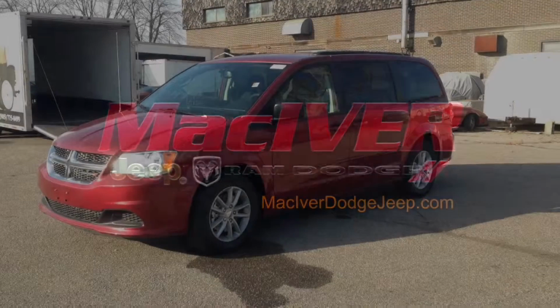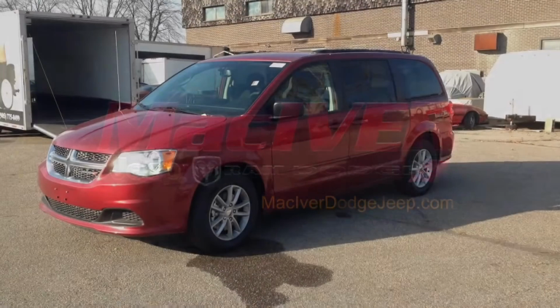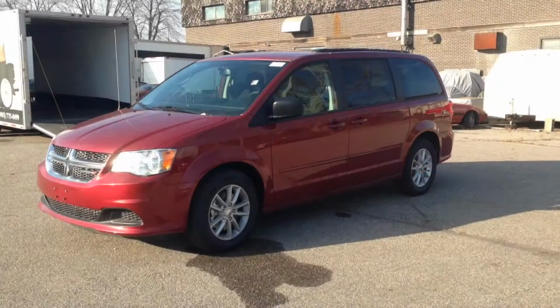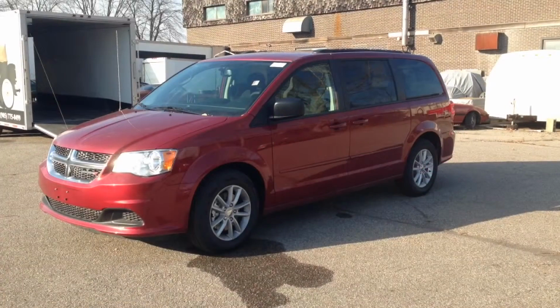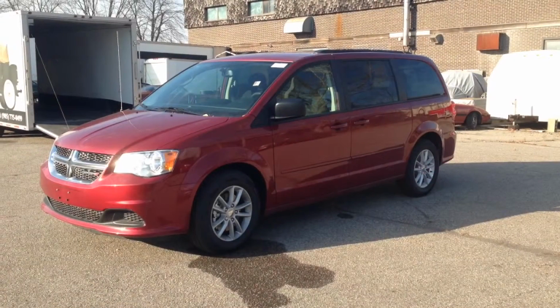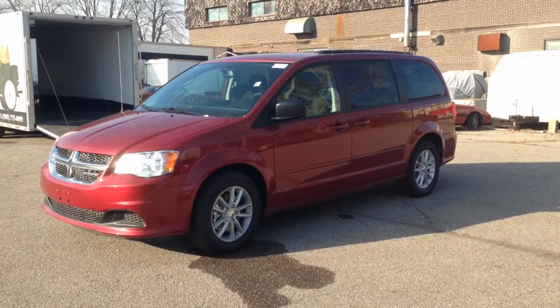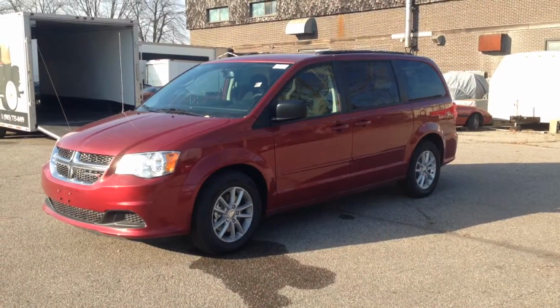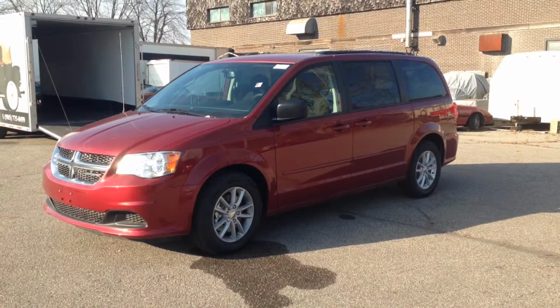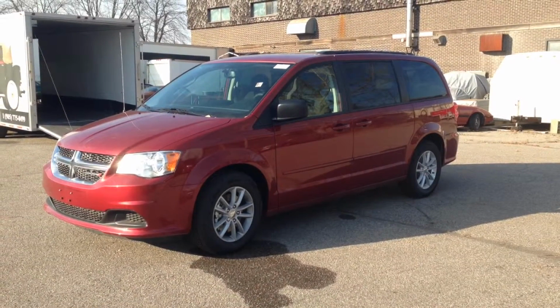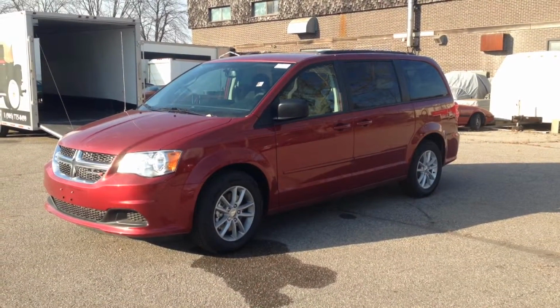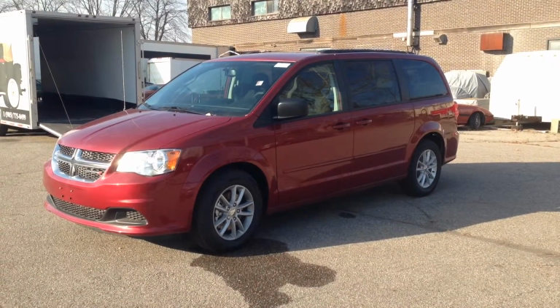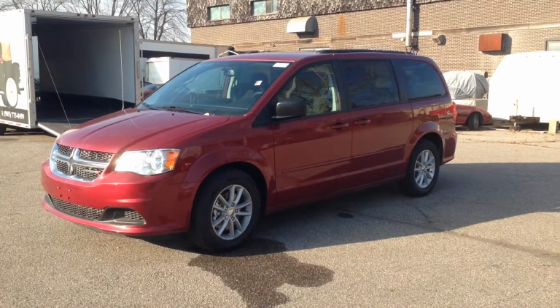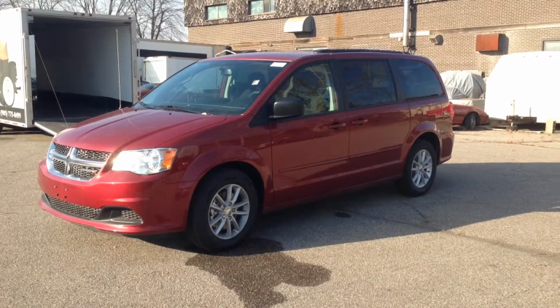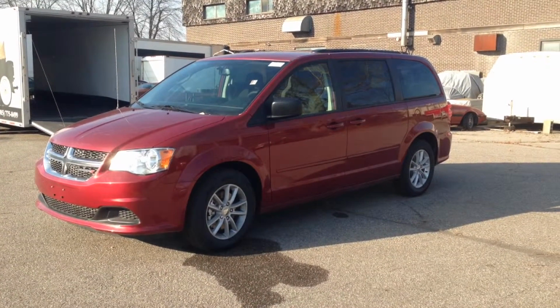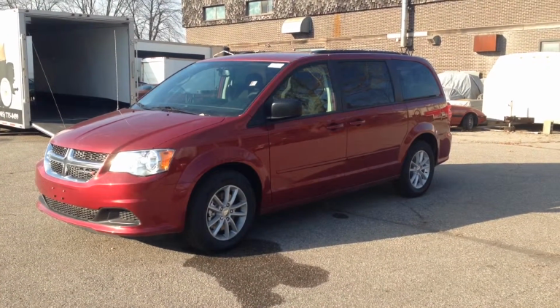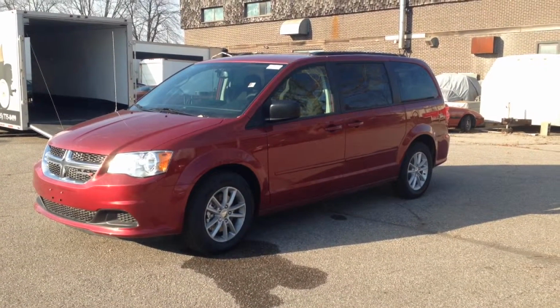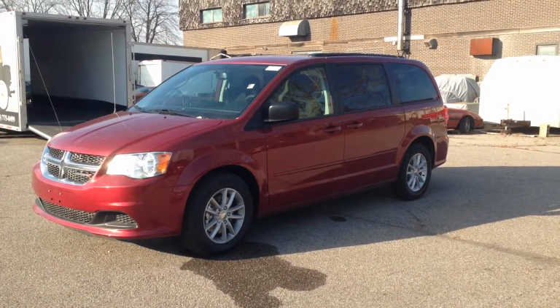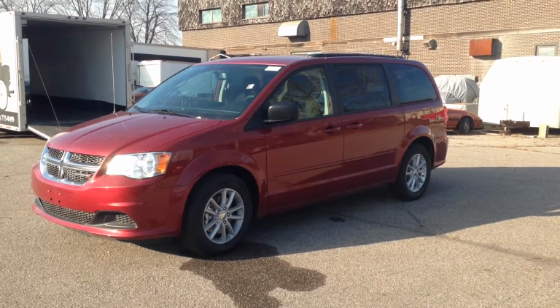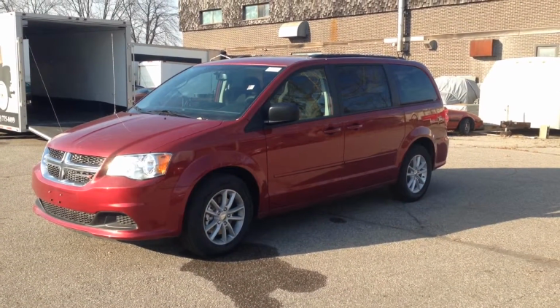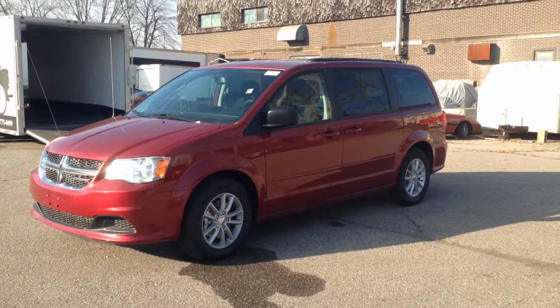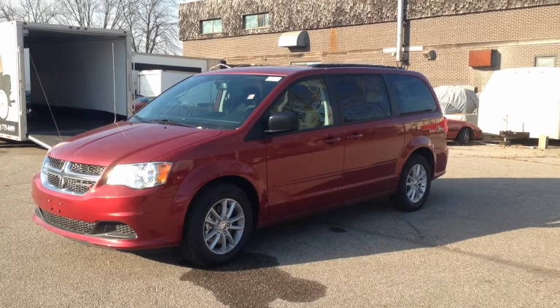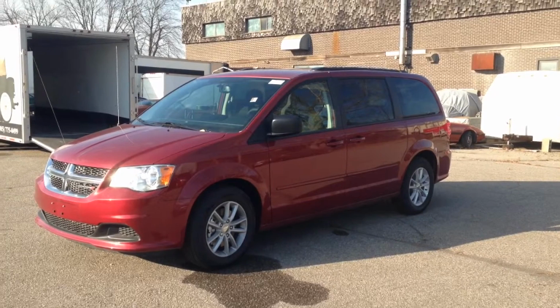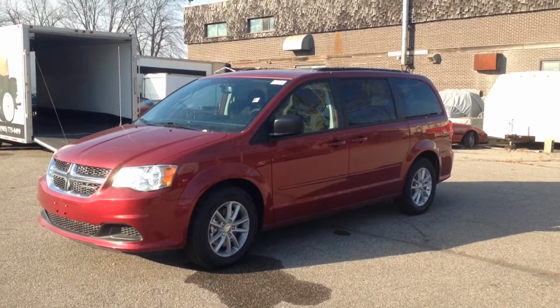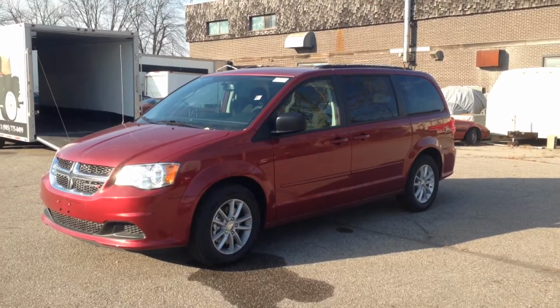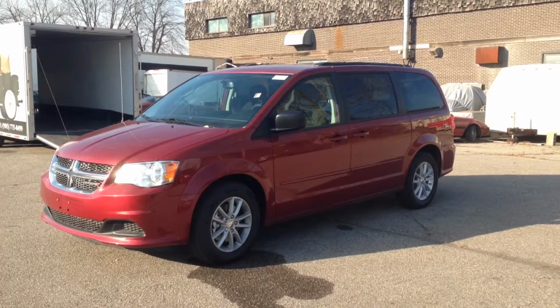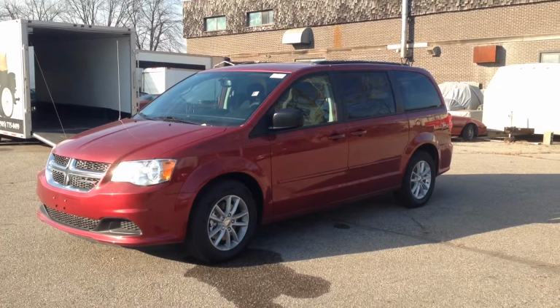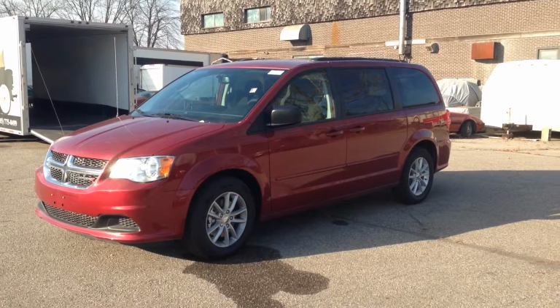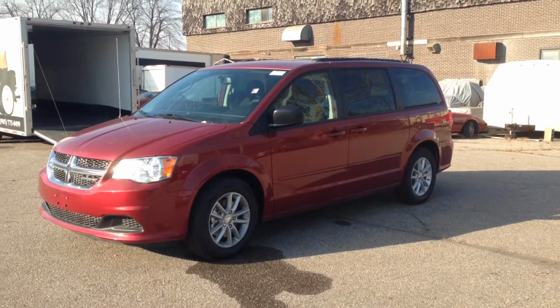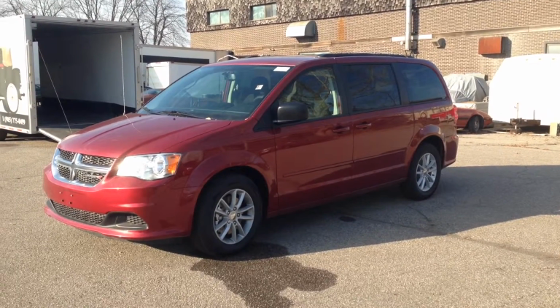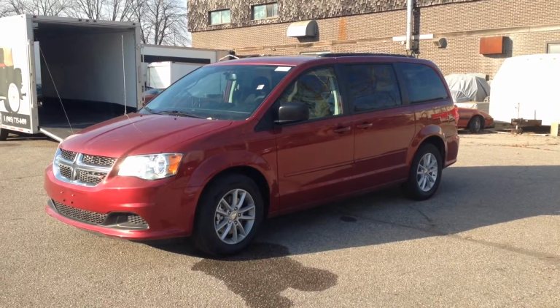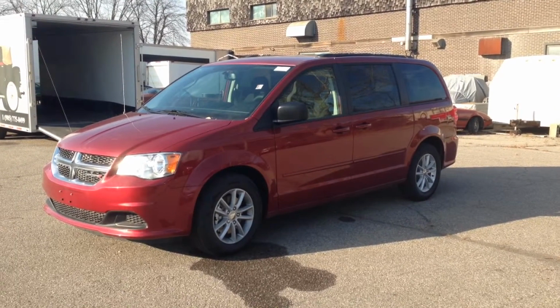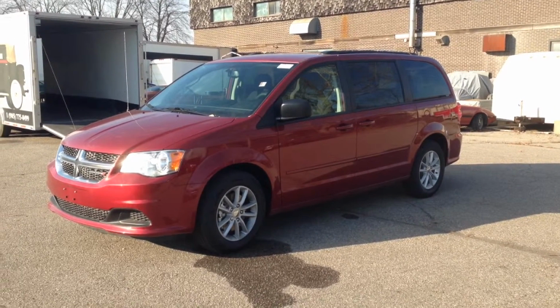Hey guys, I'm here at MacIver Dodge Jeep in Newmarket, Ontario, right across the street from Upper Canada Mall.